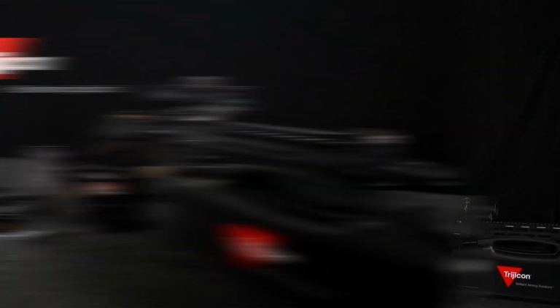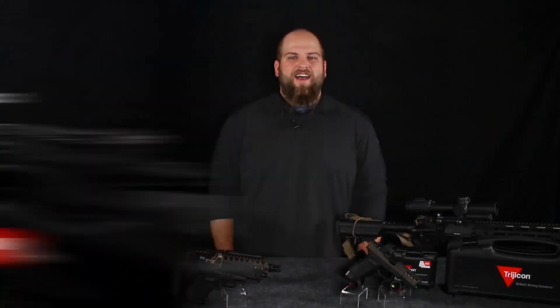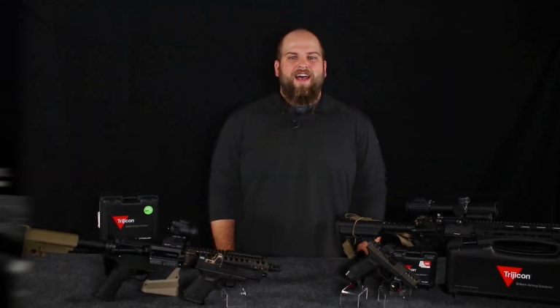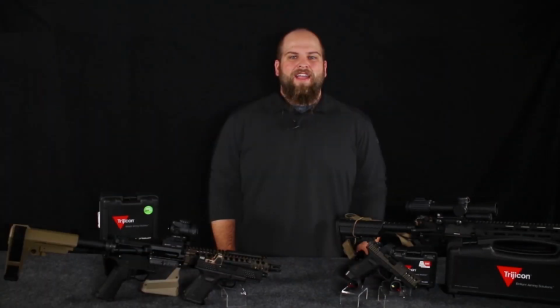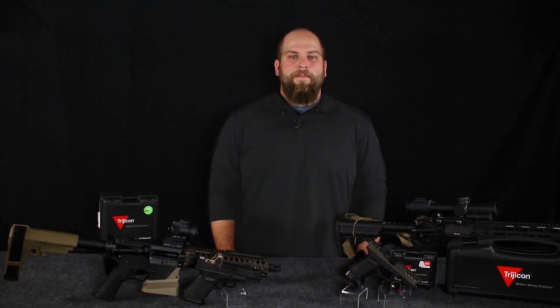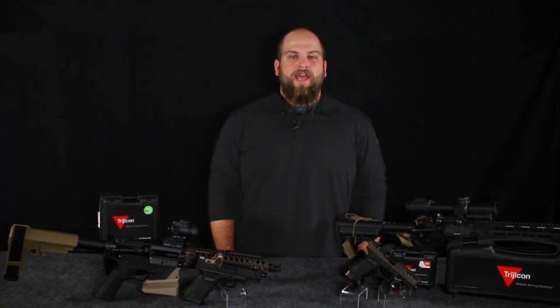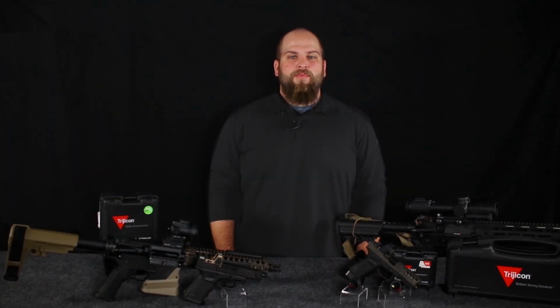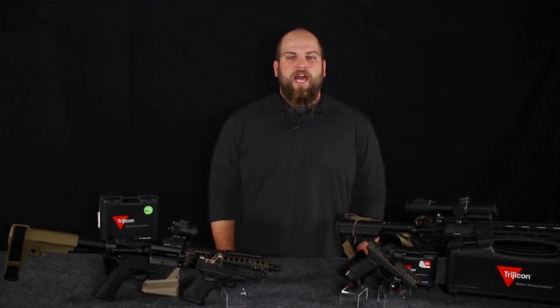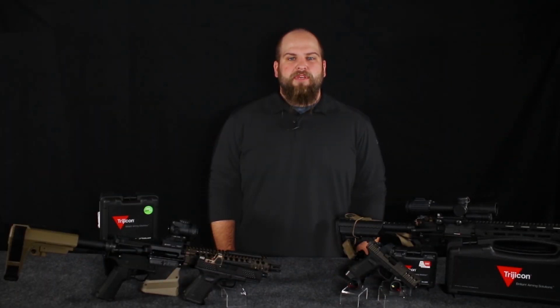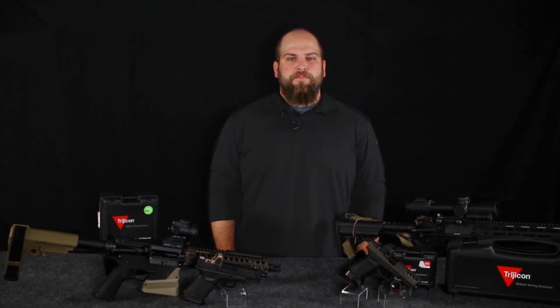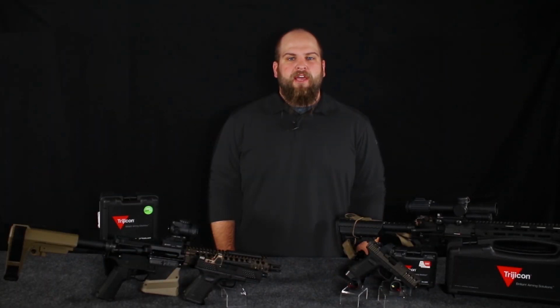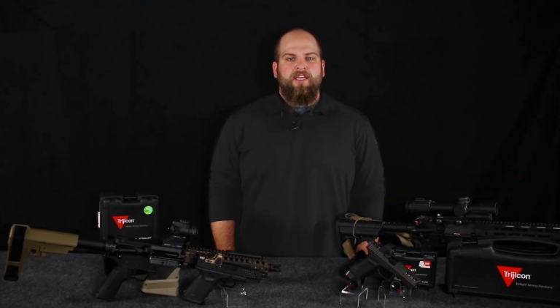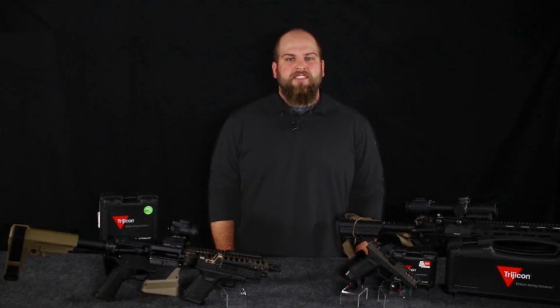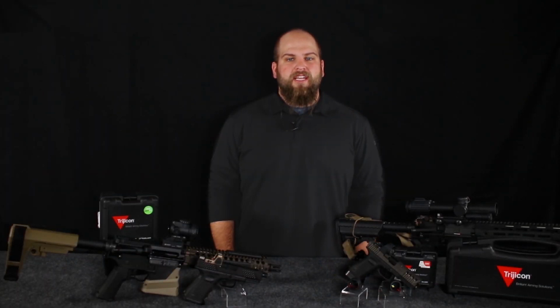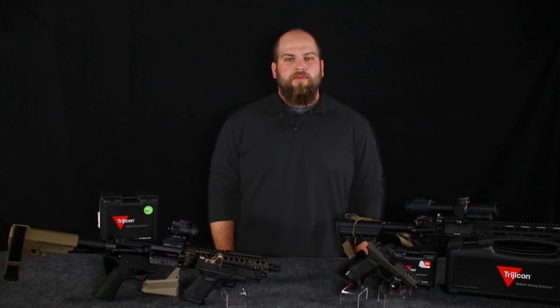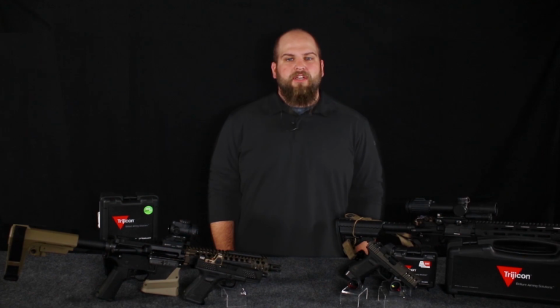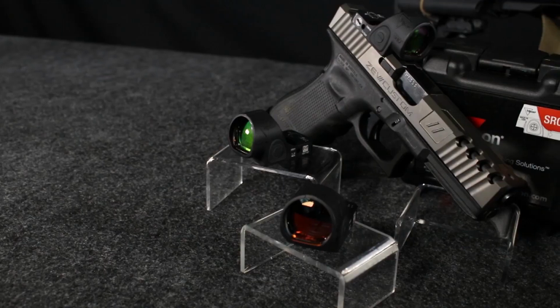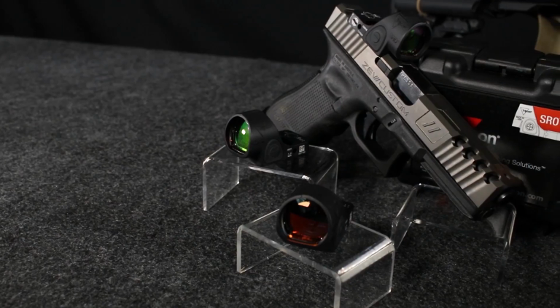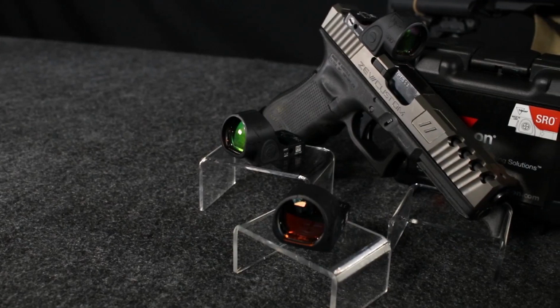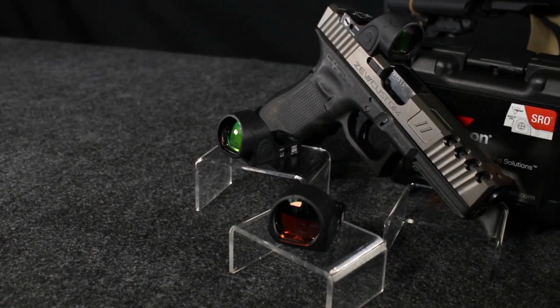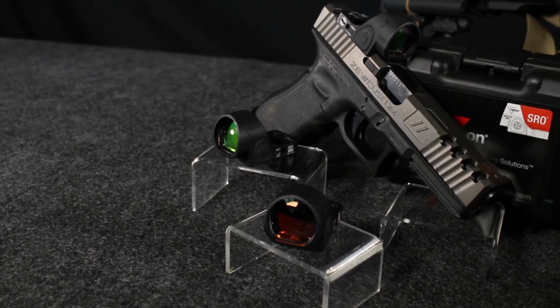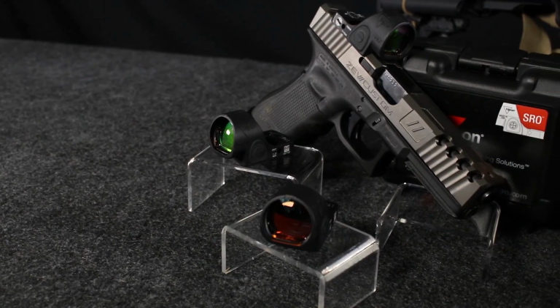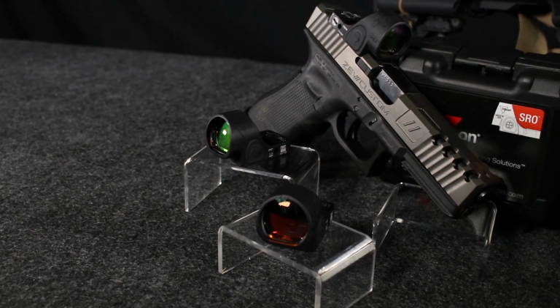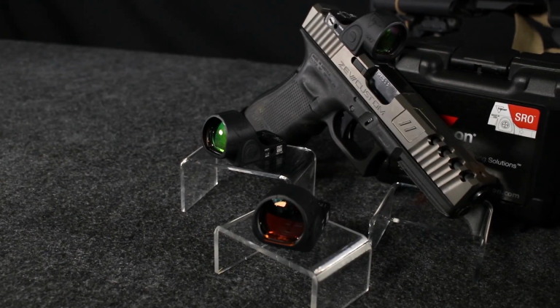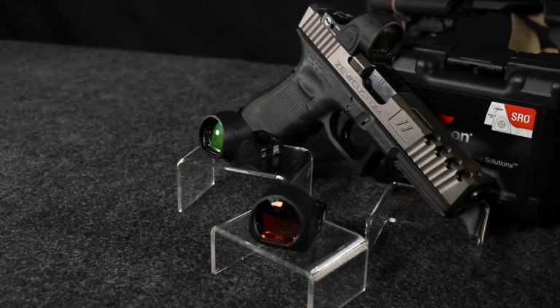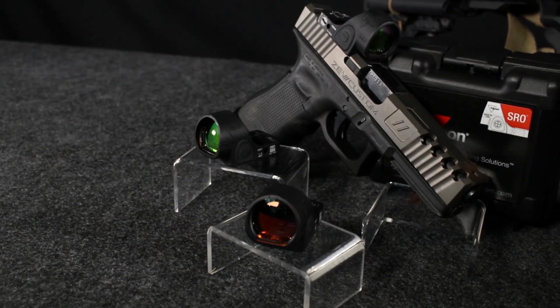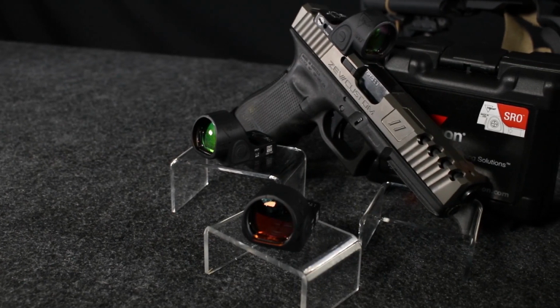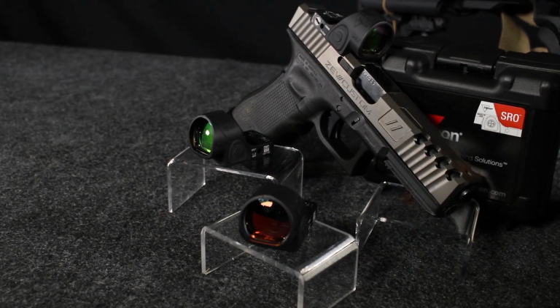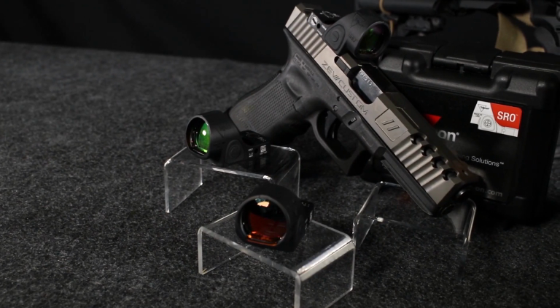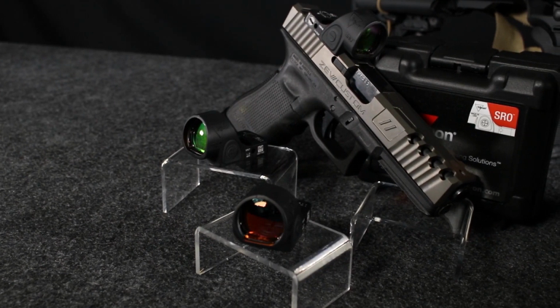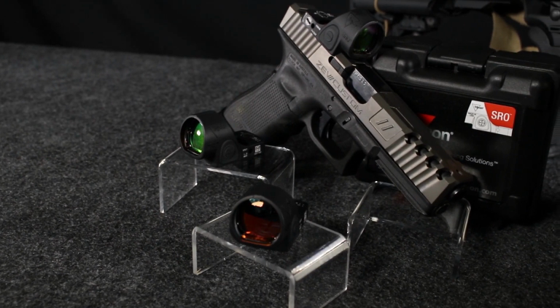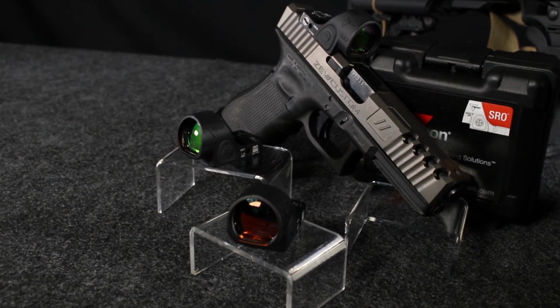Hi, I'm Matt with OpticsPlanet, and today we're going to take a quick rundown of Trijicon's latest products.